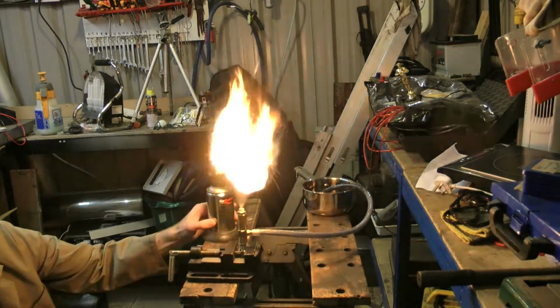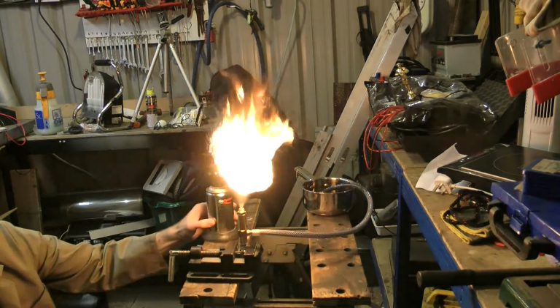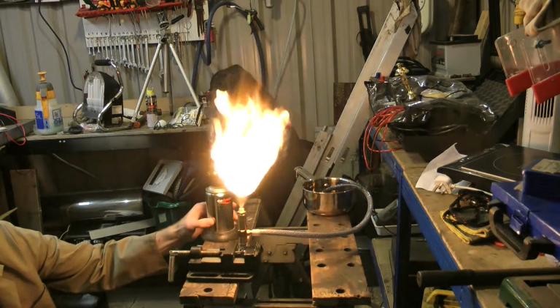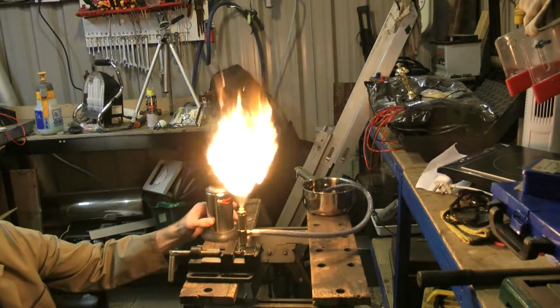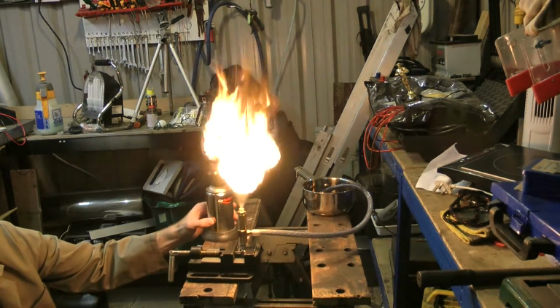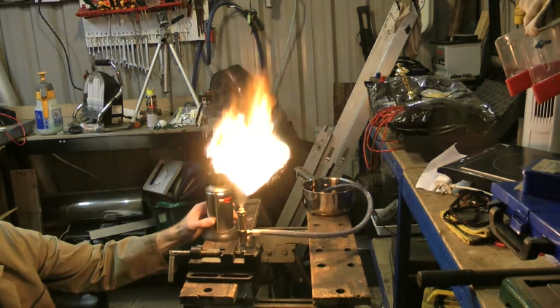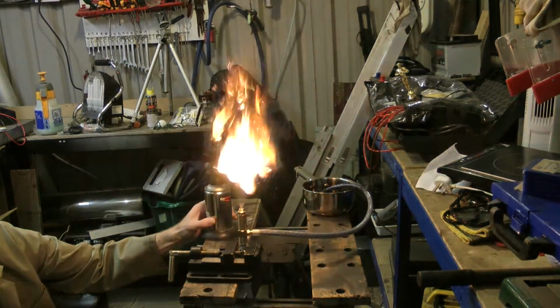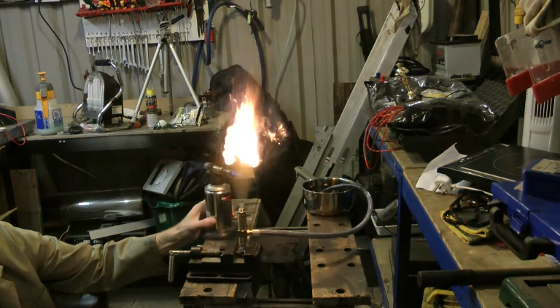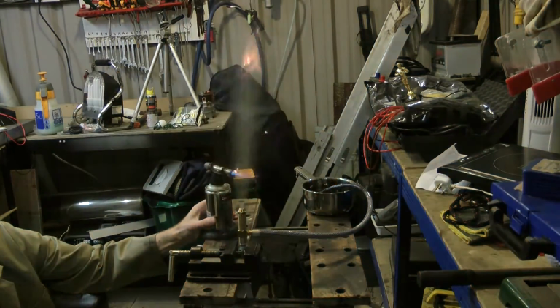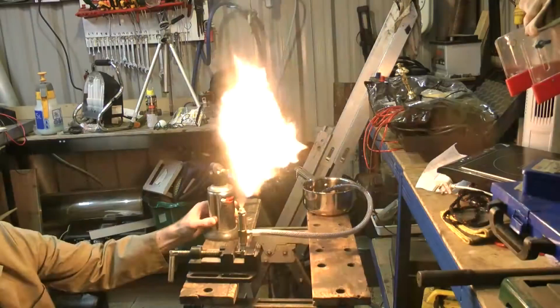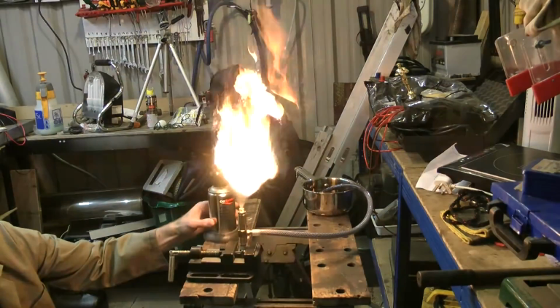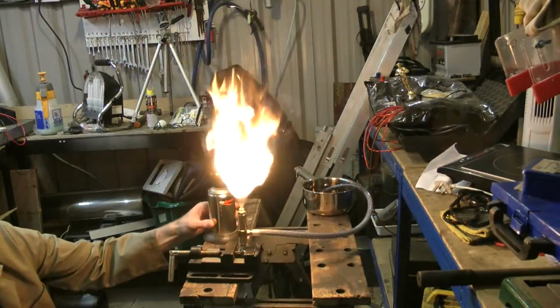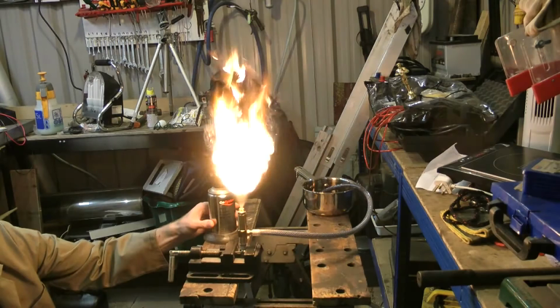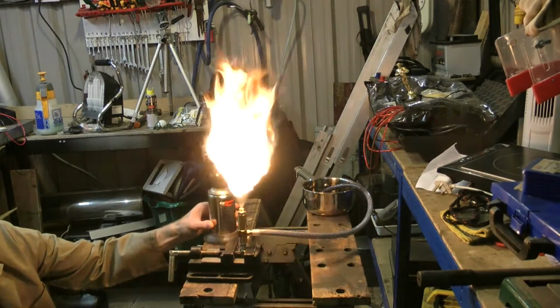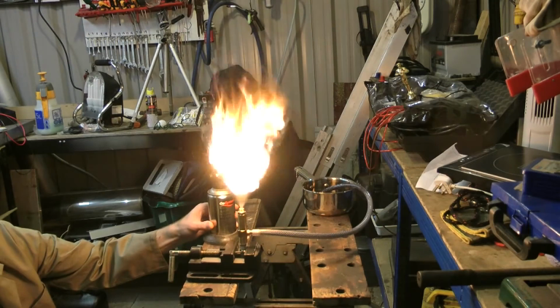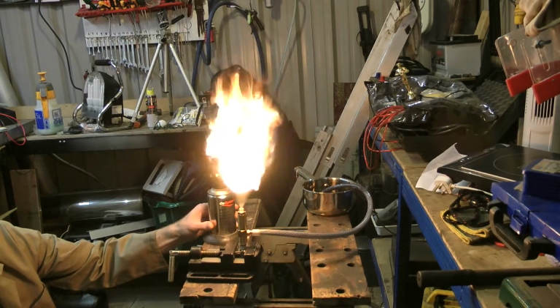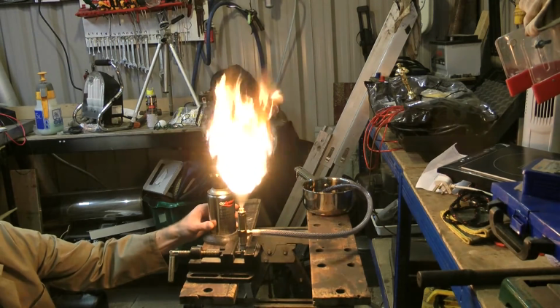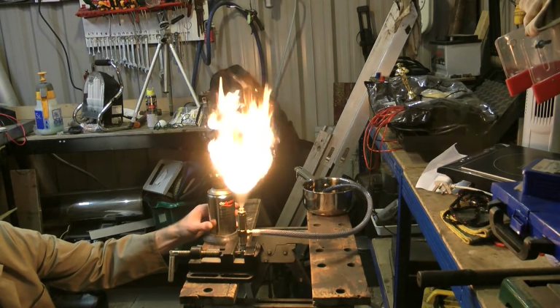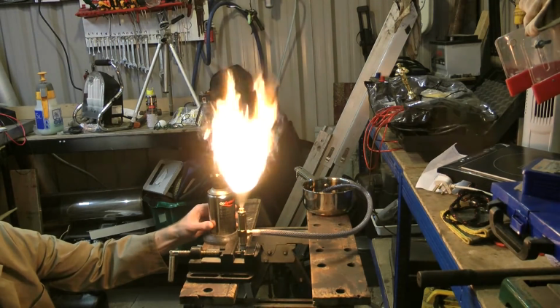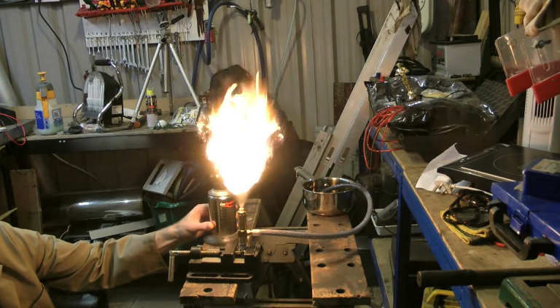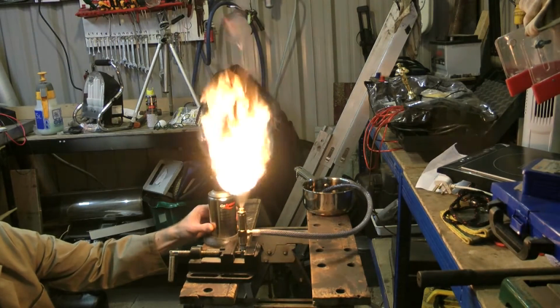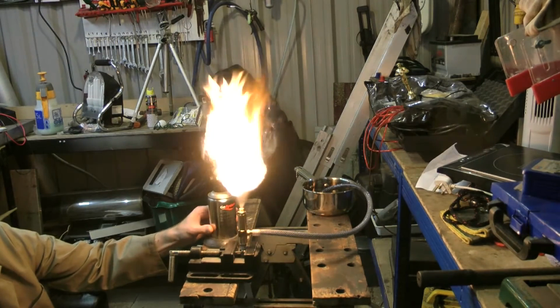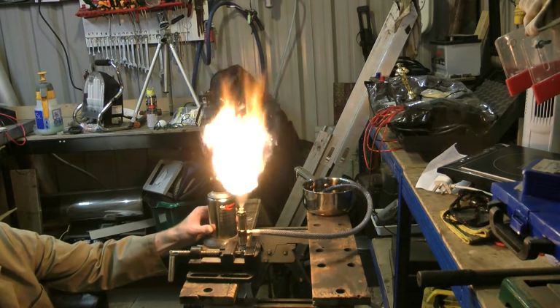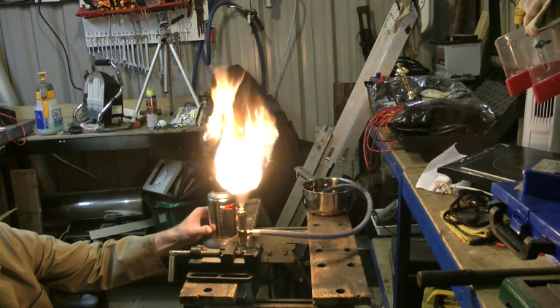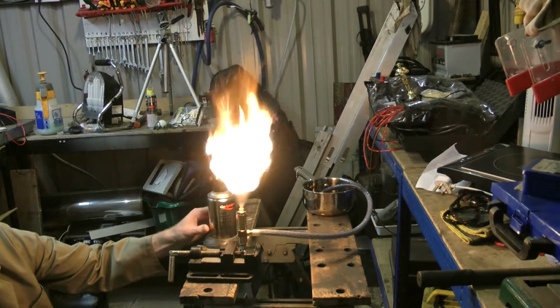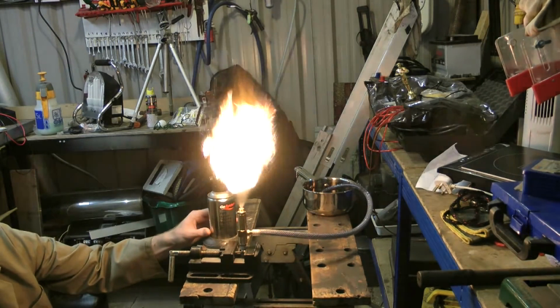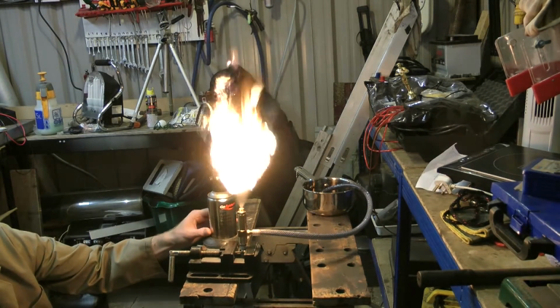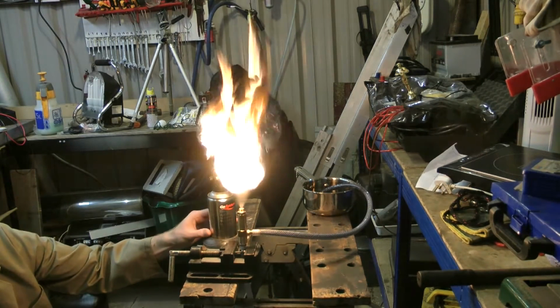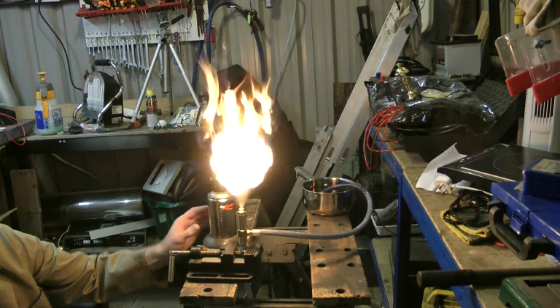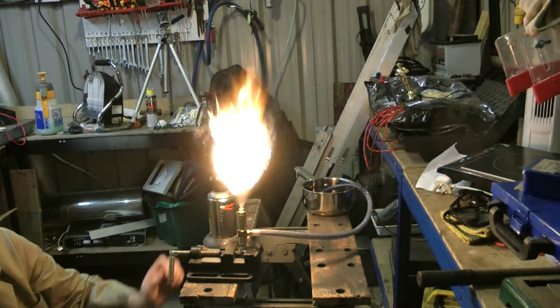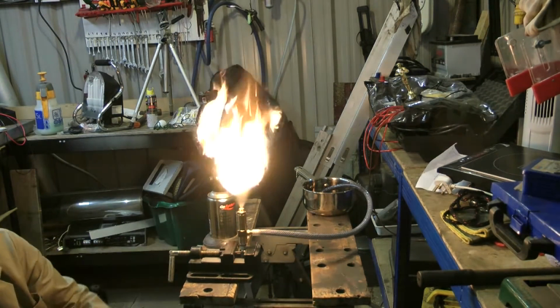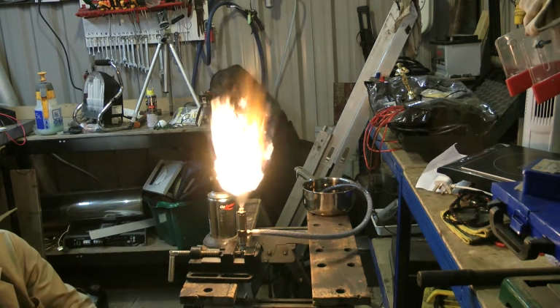Well, at 70 odd degrees the oil will burn but it won't self-sustain and it doesn't burn very nicely.